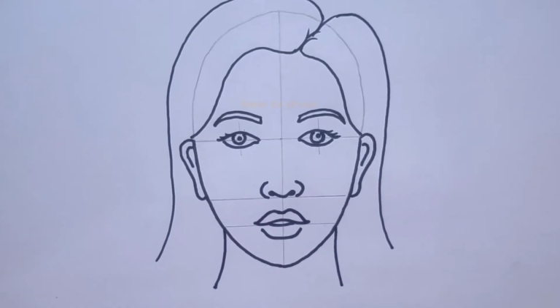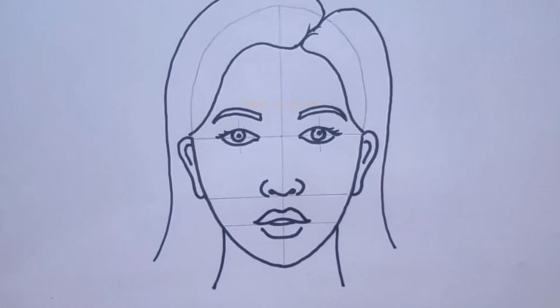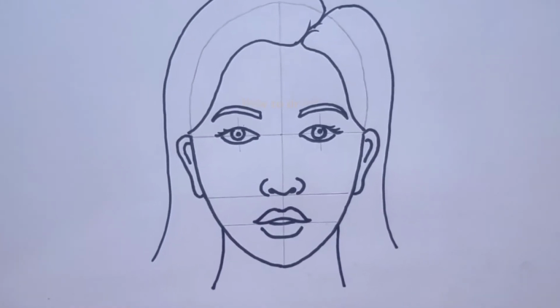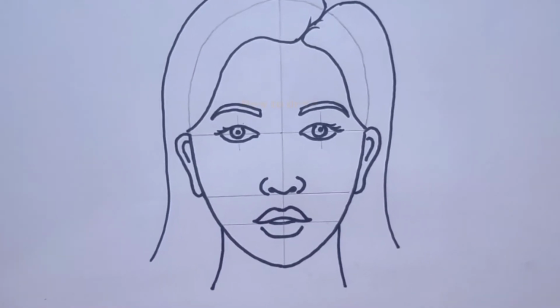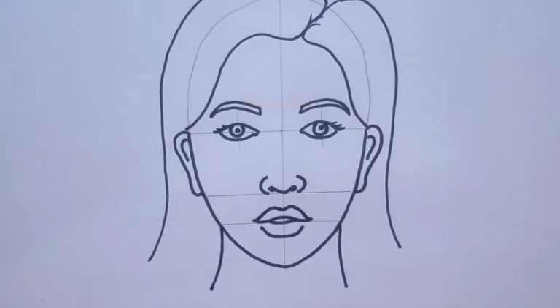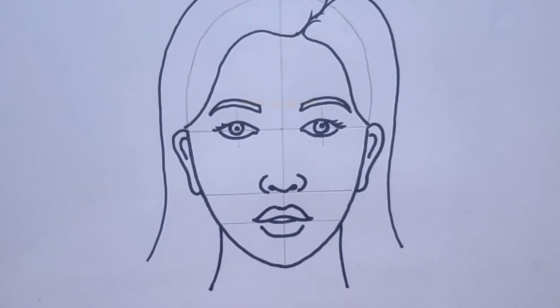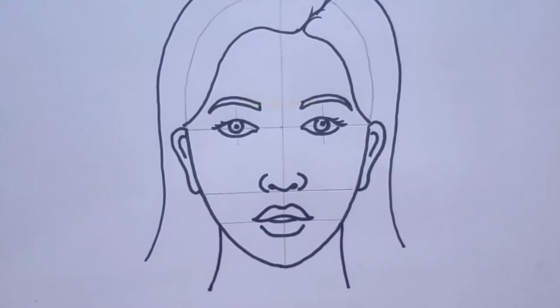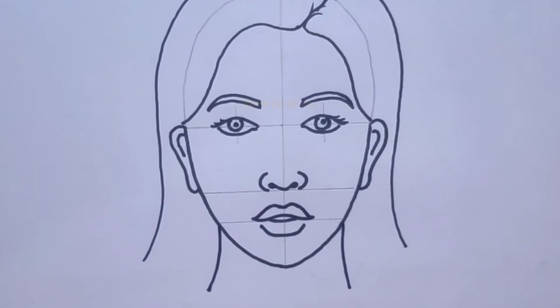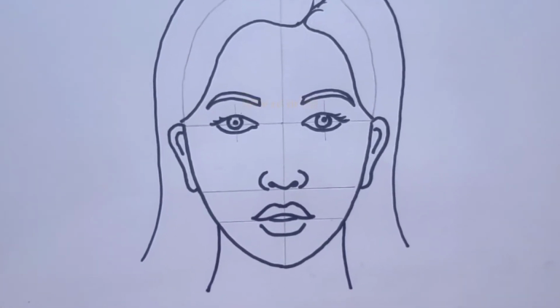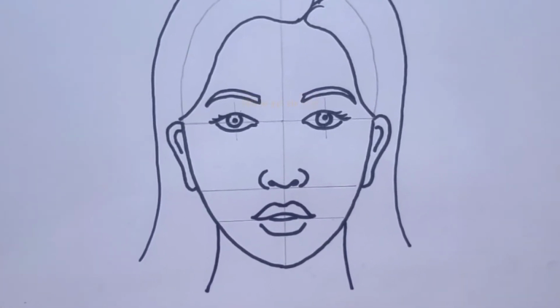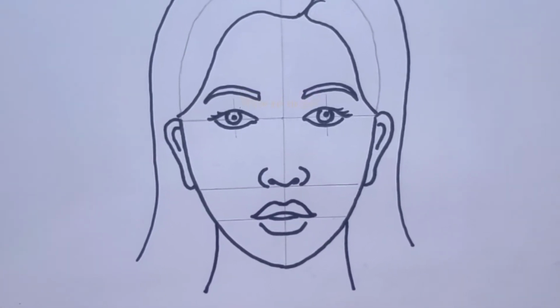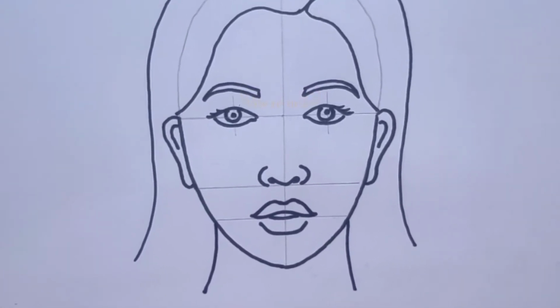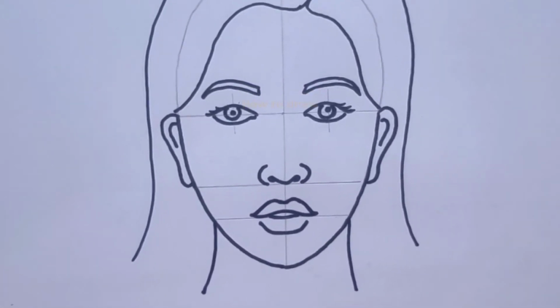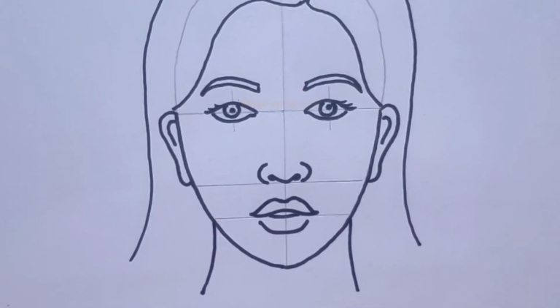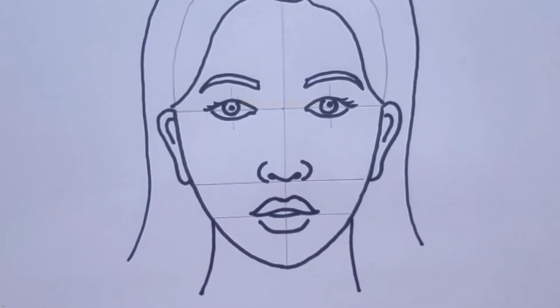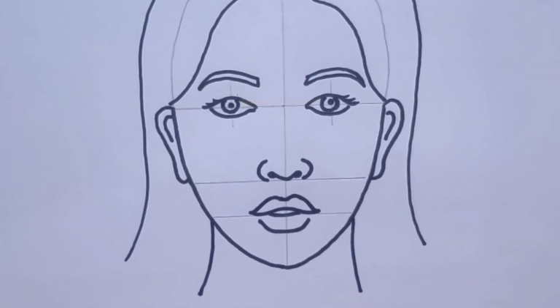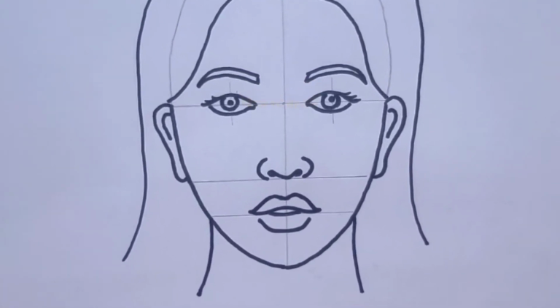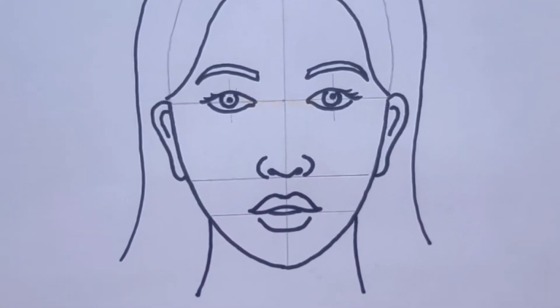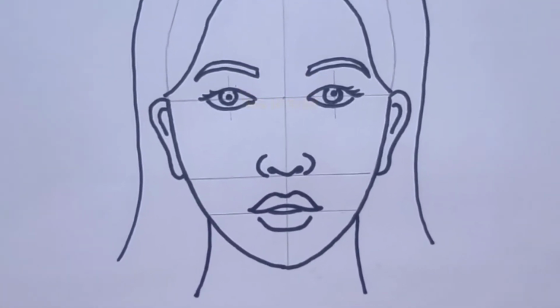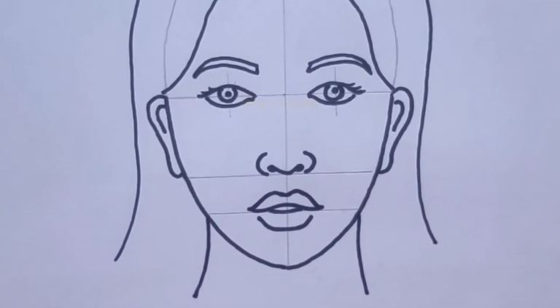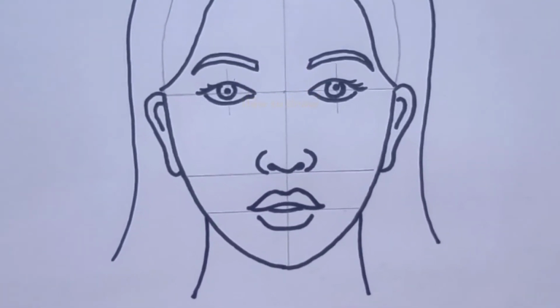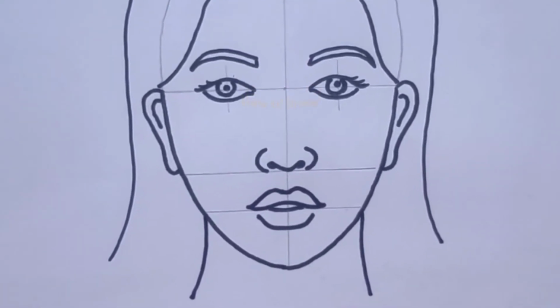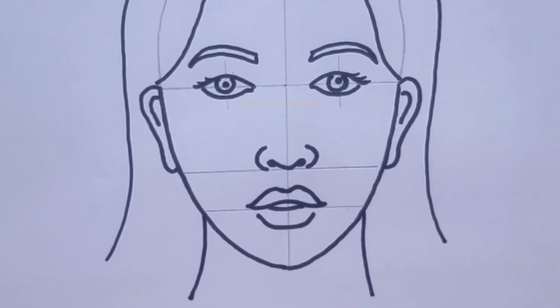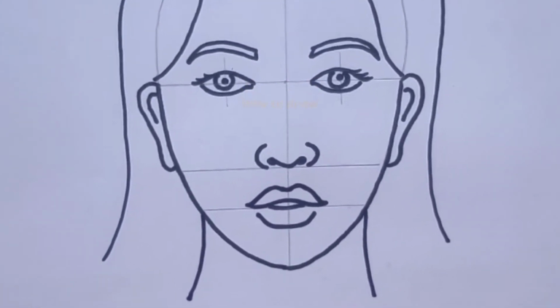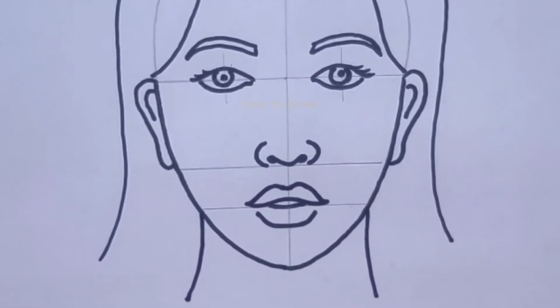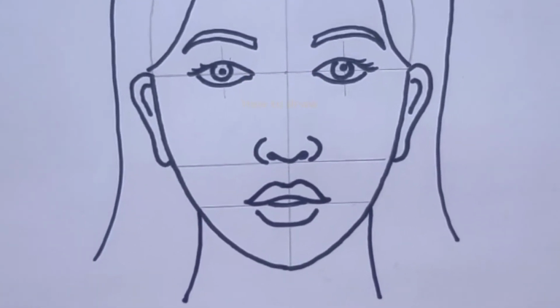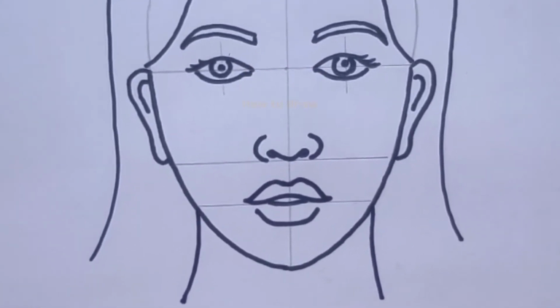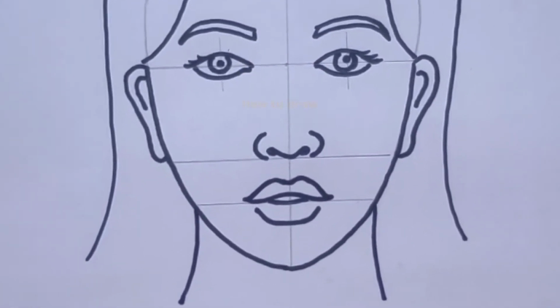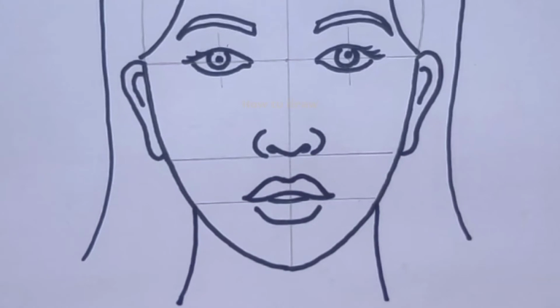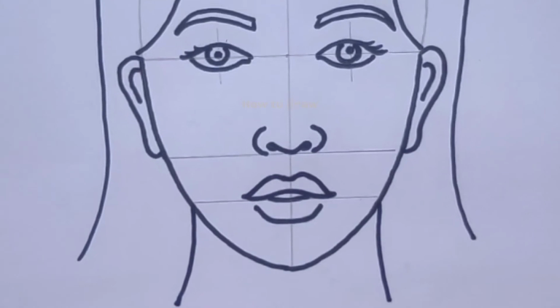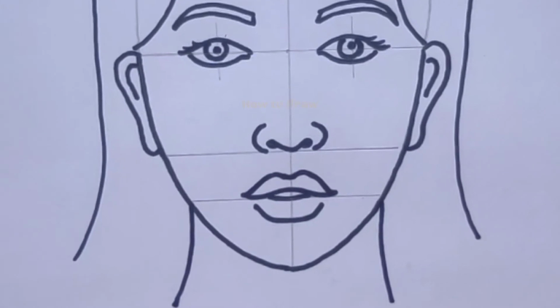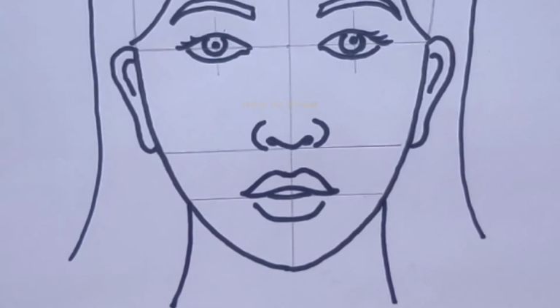Hello friends, welcome to my channel. Today let's see how to draw a portrait easily with measurements.